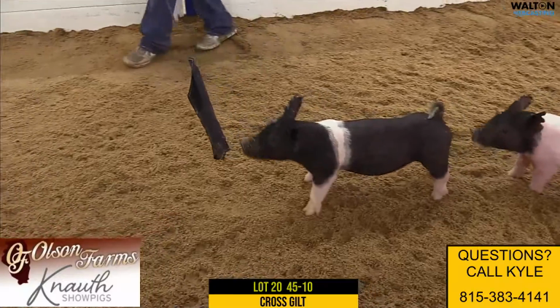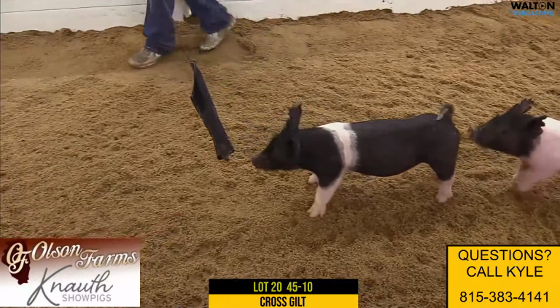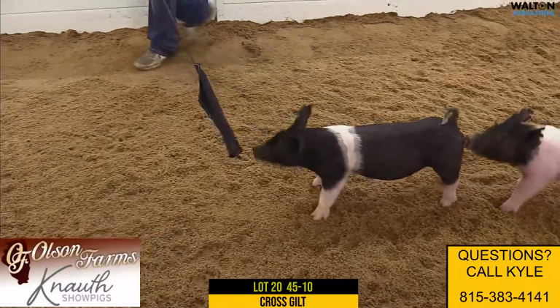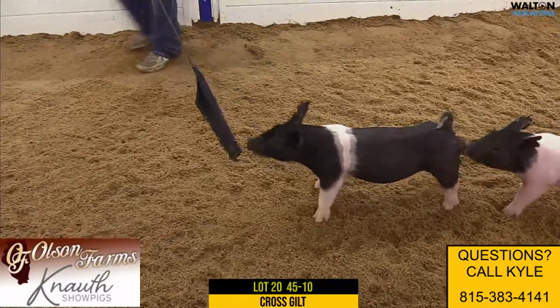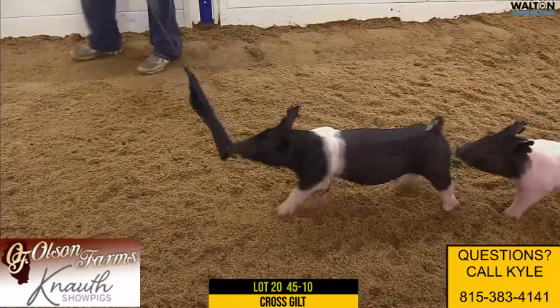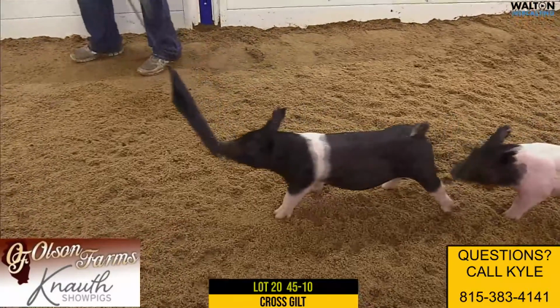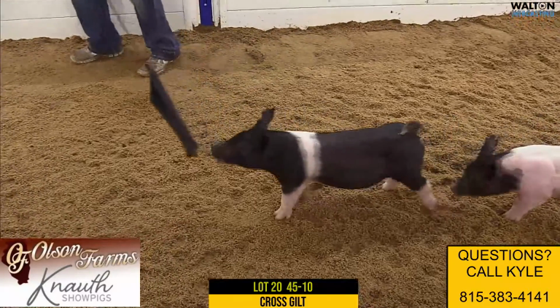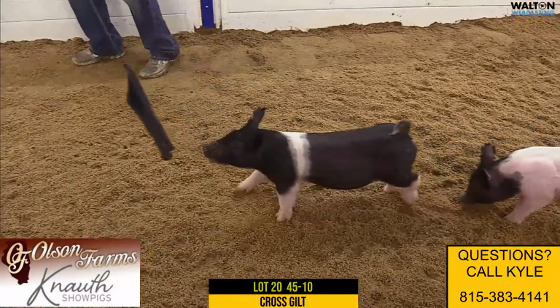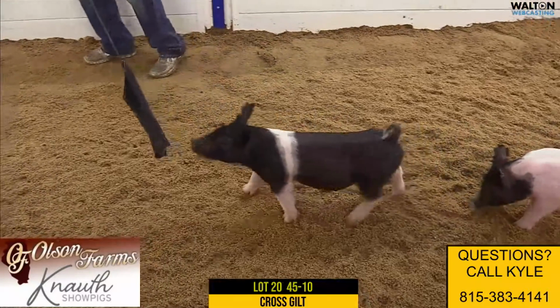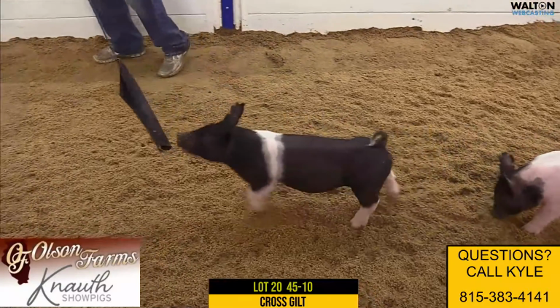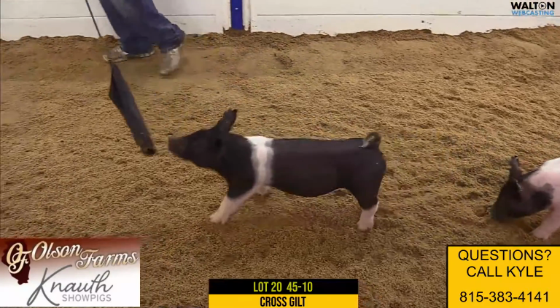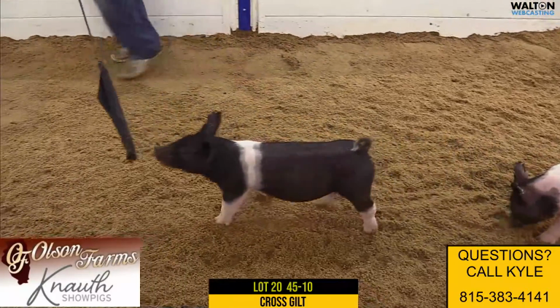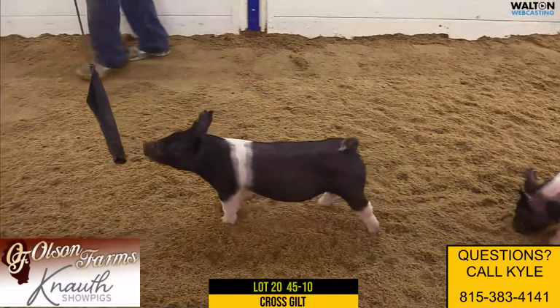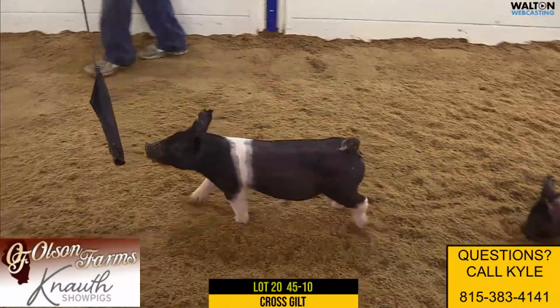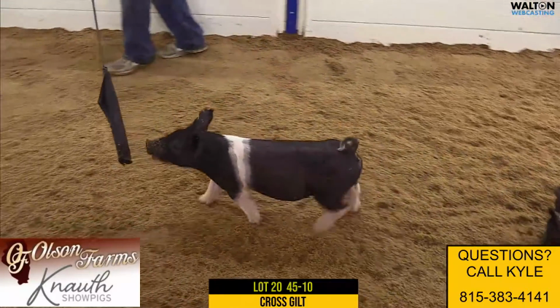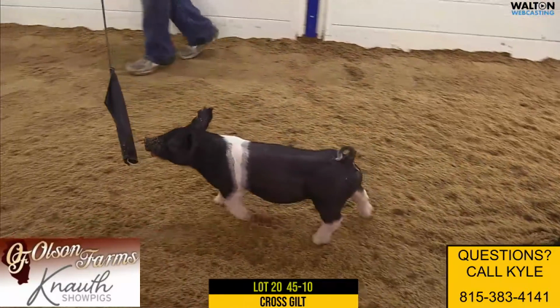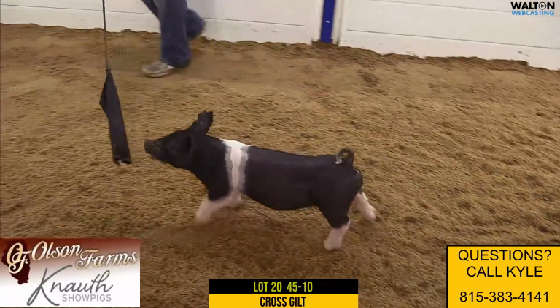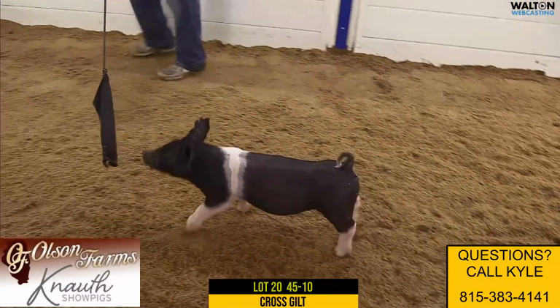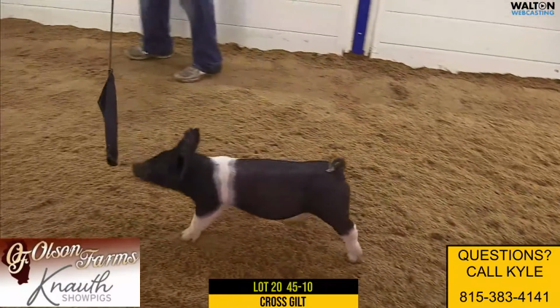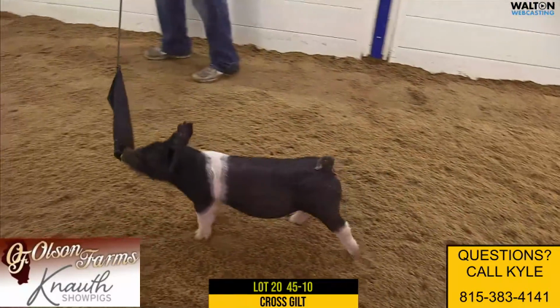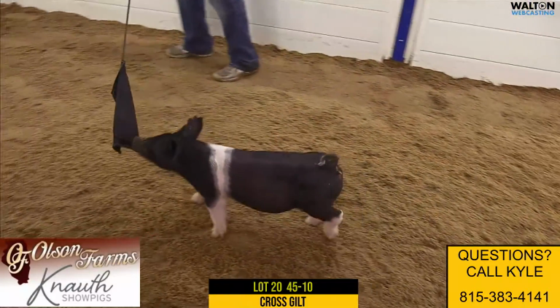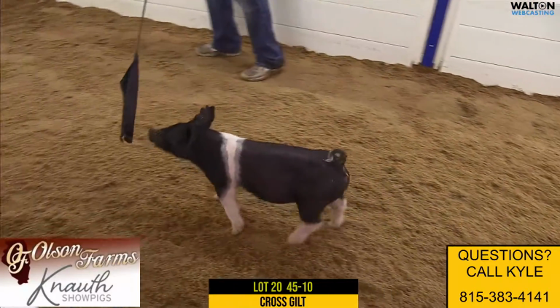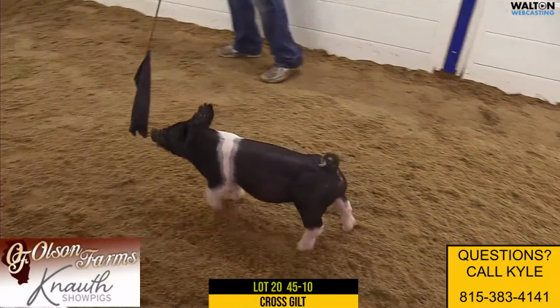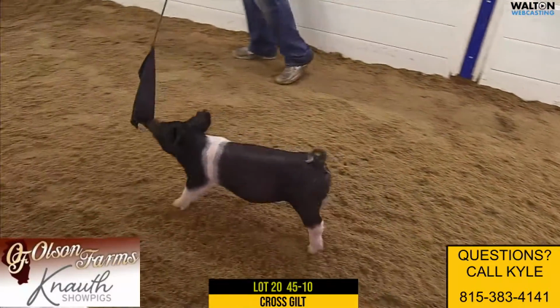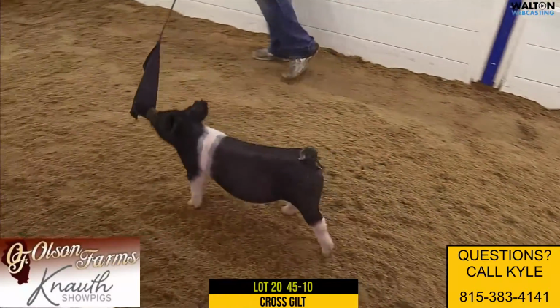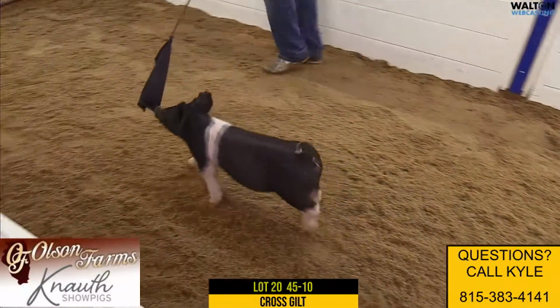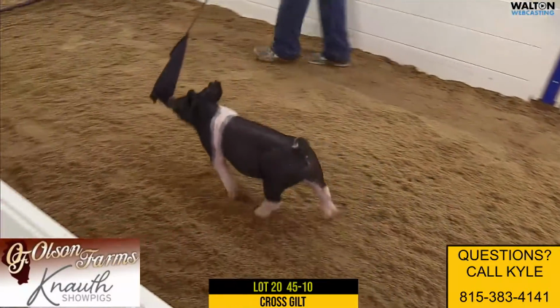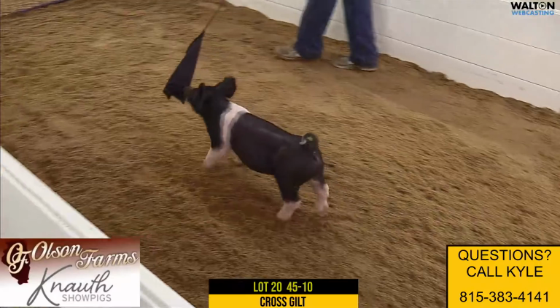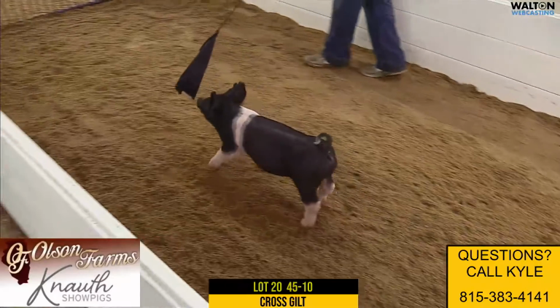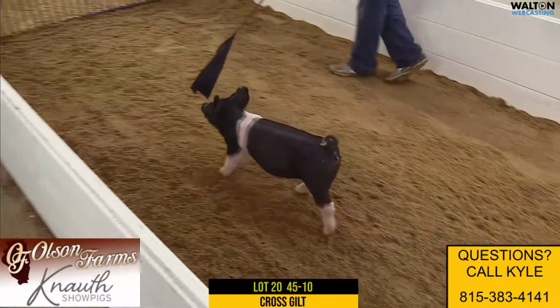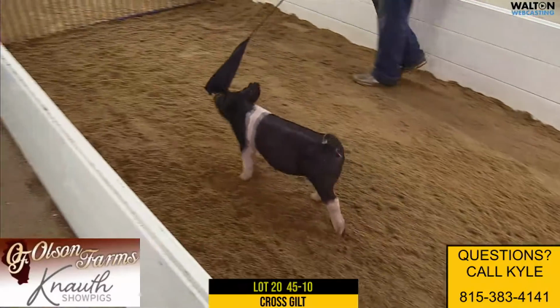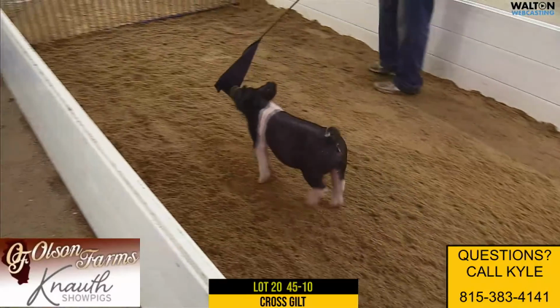Here we have lot 20, 45-10, crossbred gilt, plate cool on 40-10, rule 21.